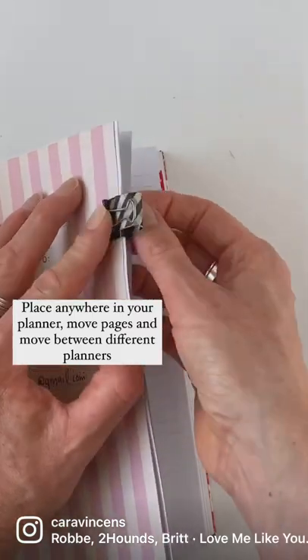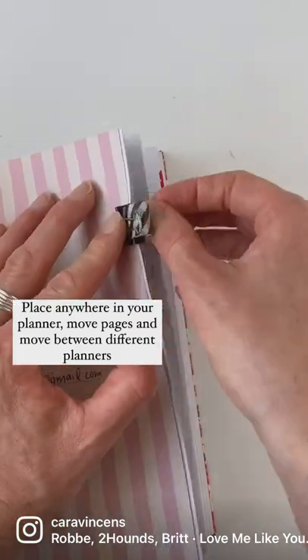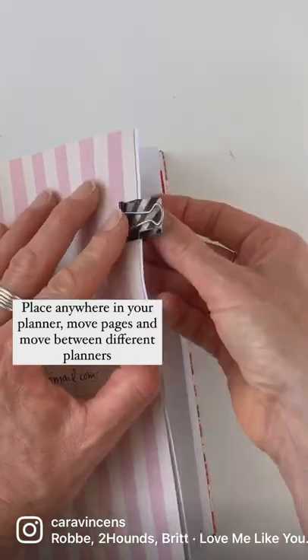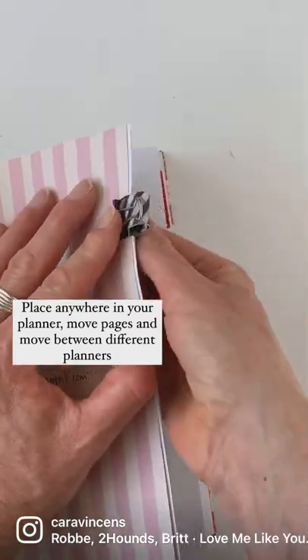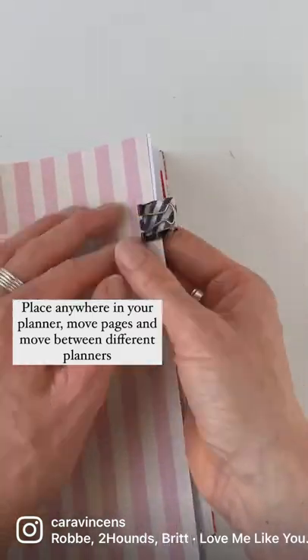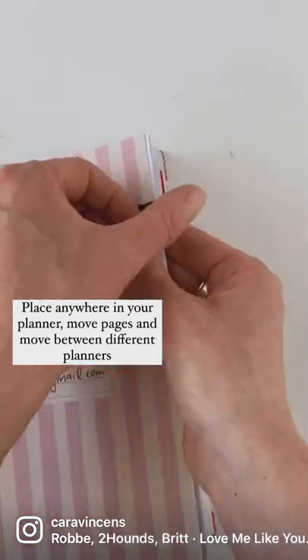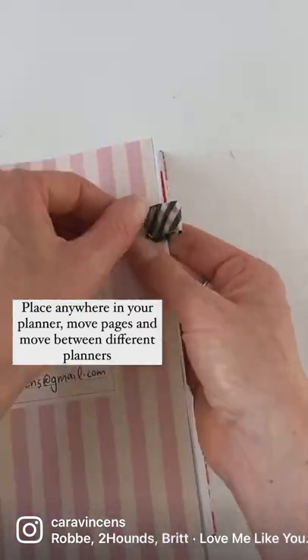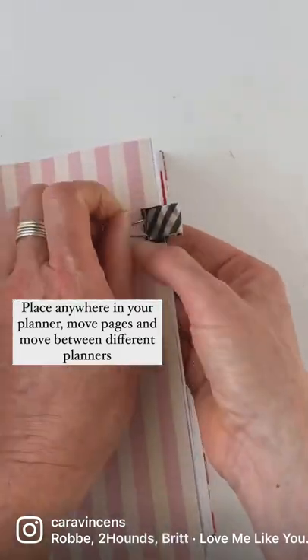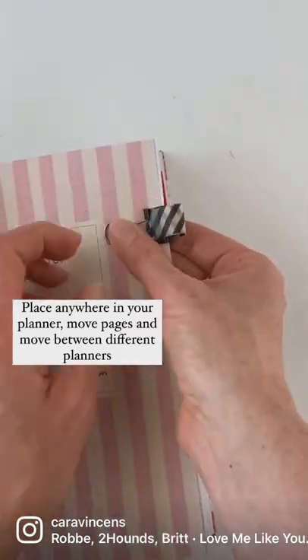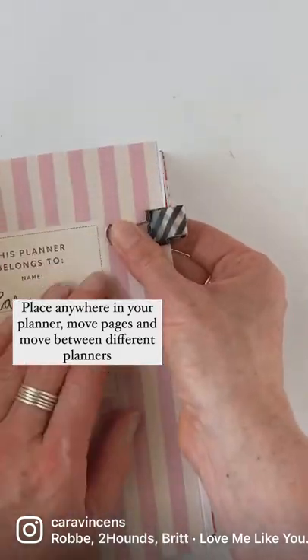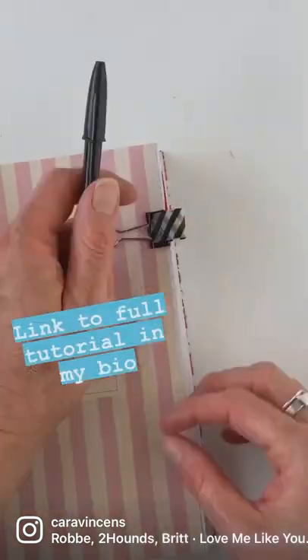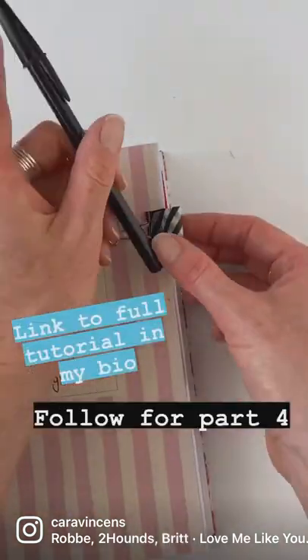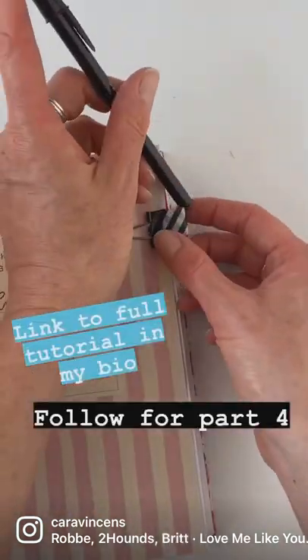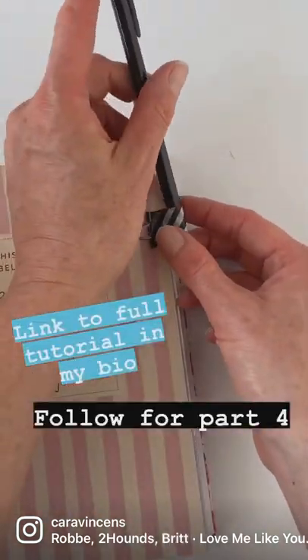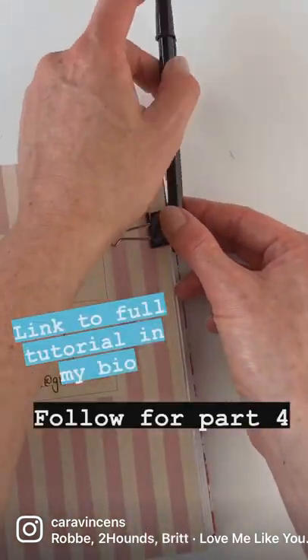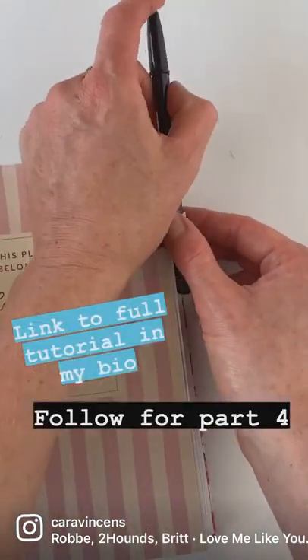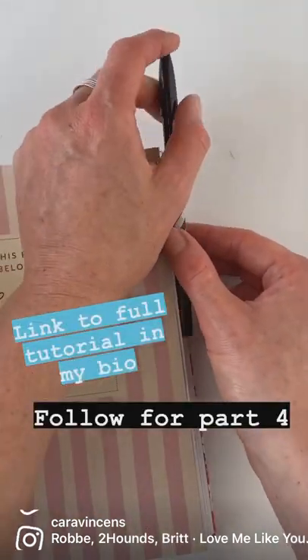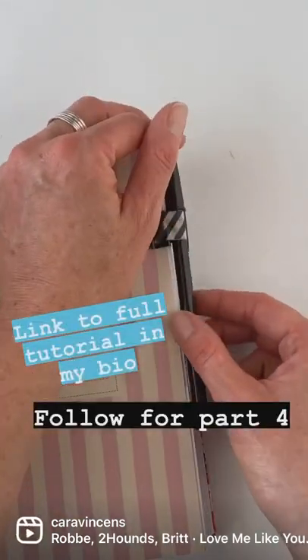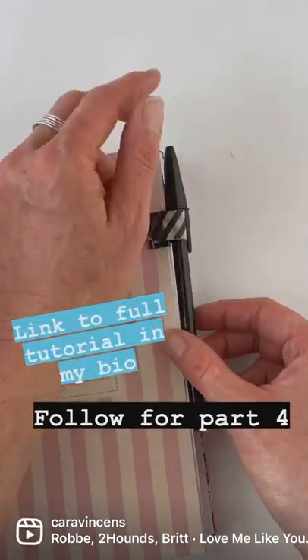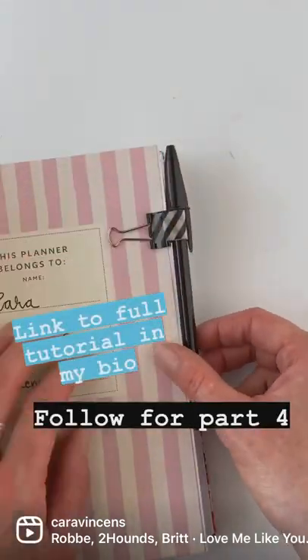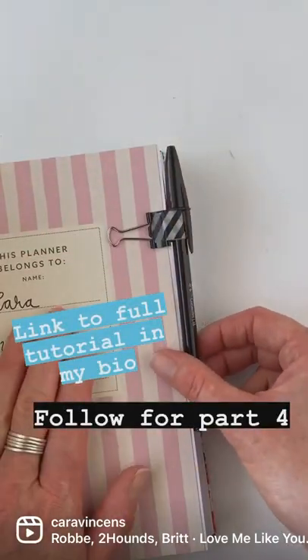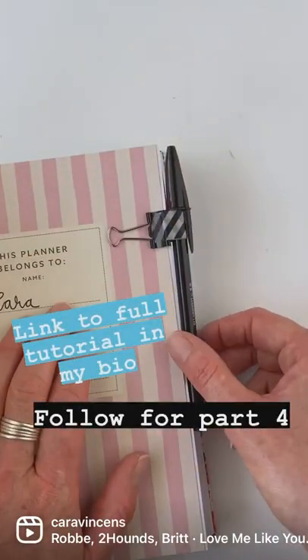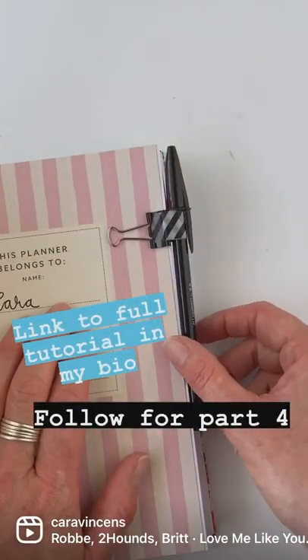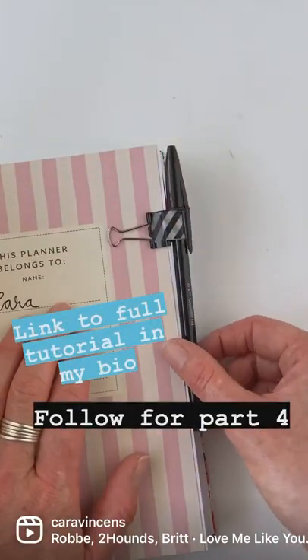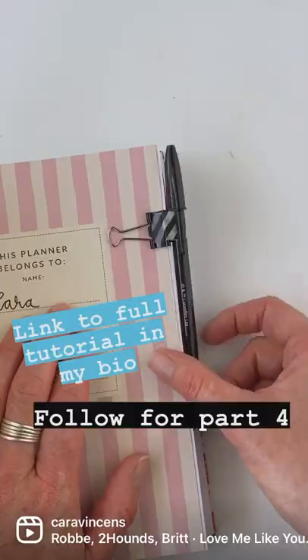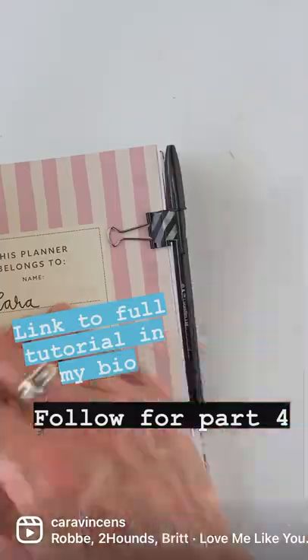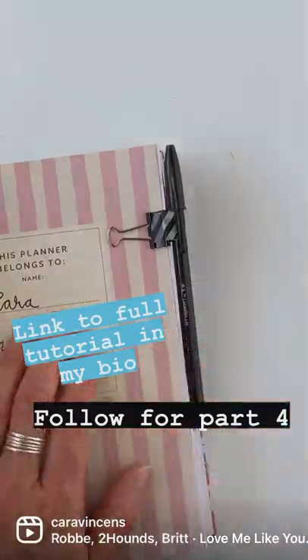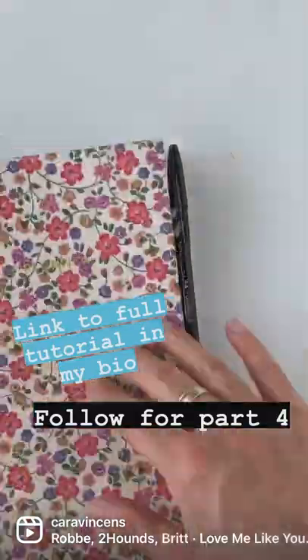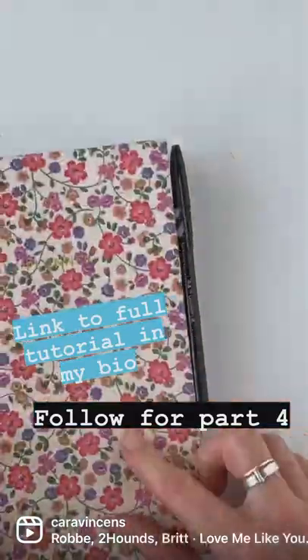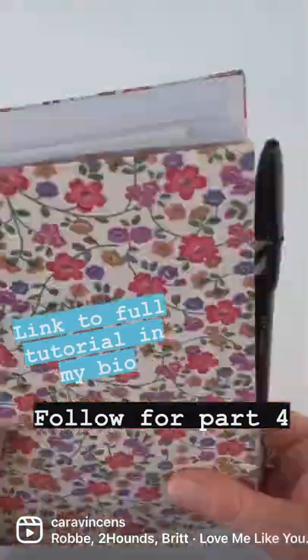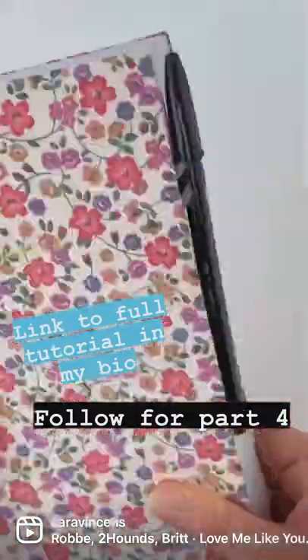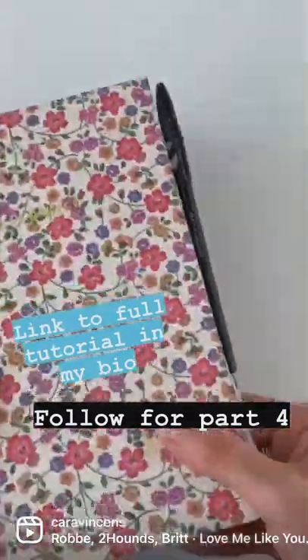Add it anywhere you'd like in your planner — you can move it from page to page and planner to planner. Full tutorial on my YouTube channel, follow for part four.